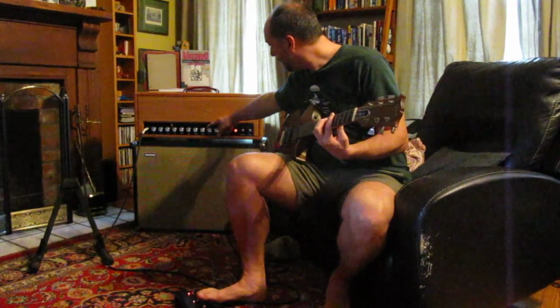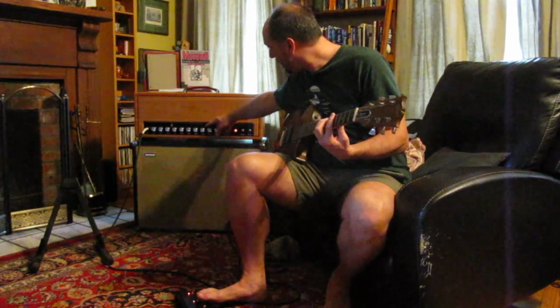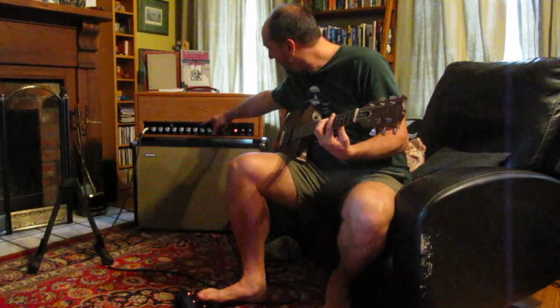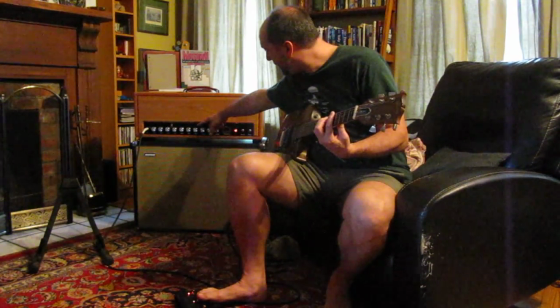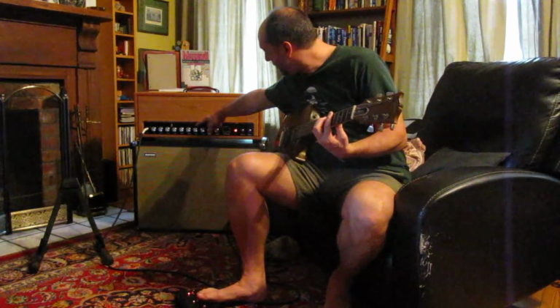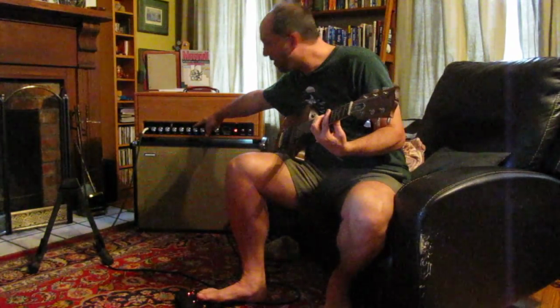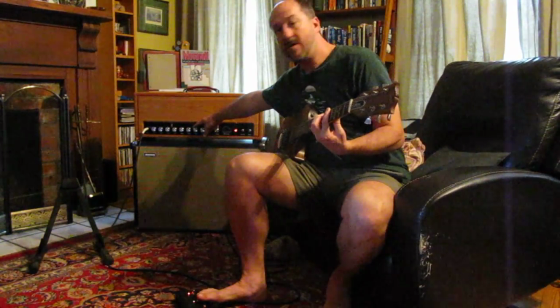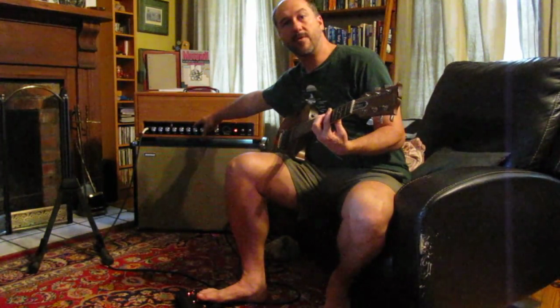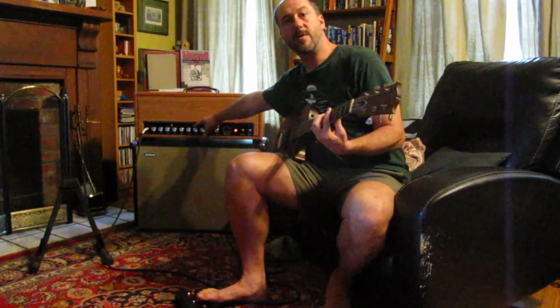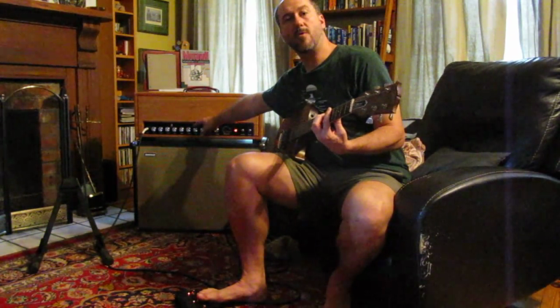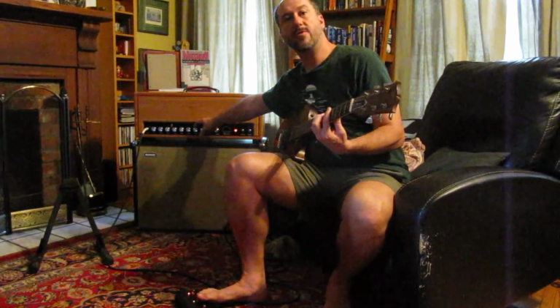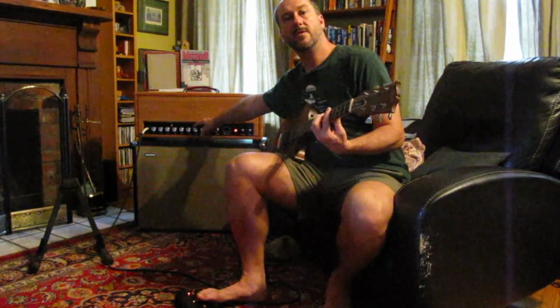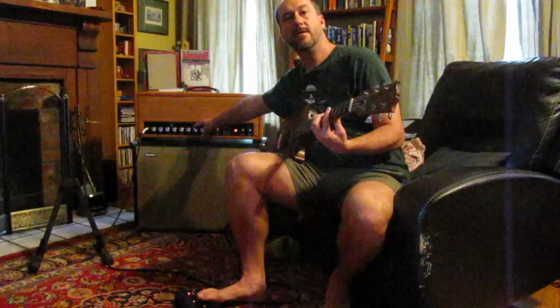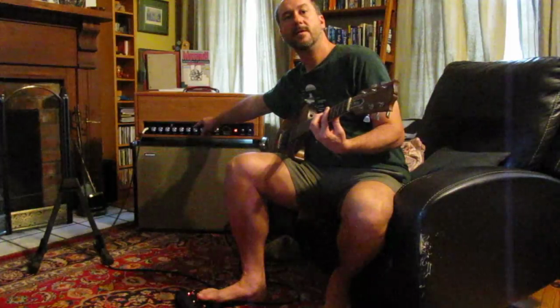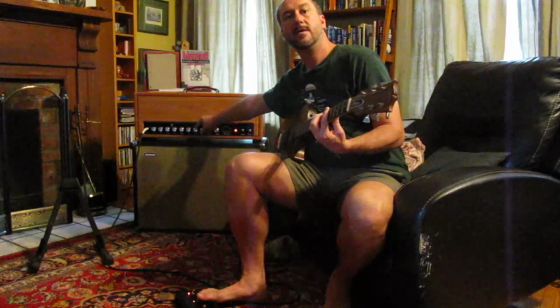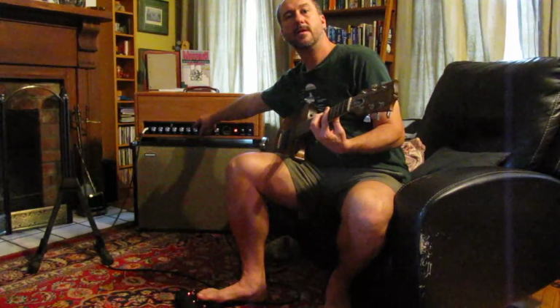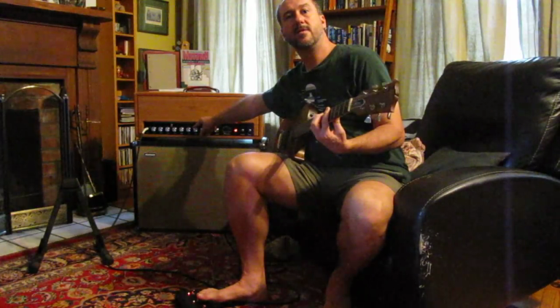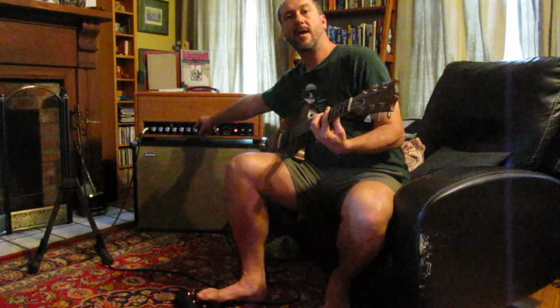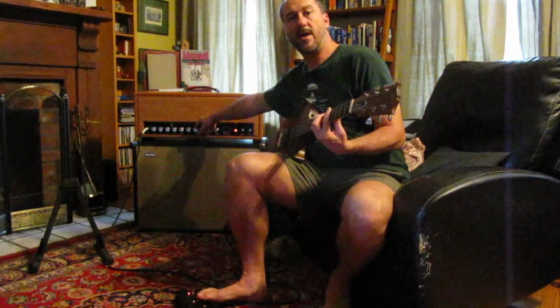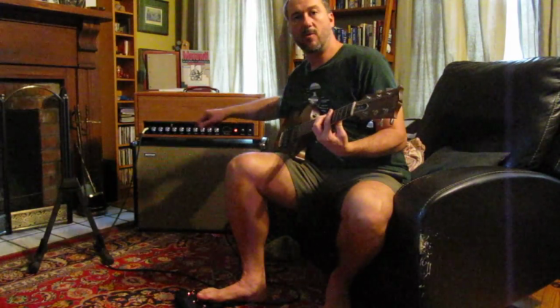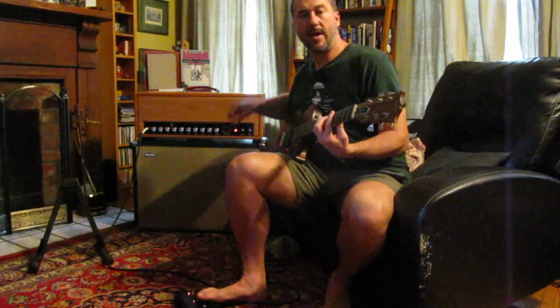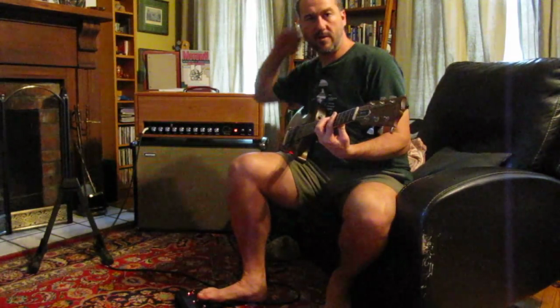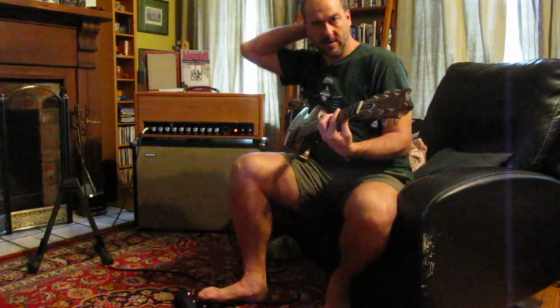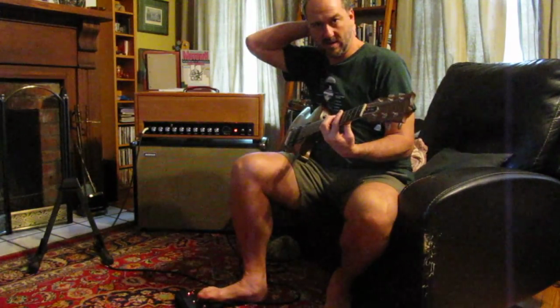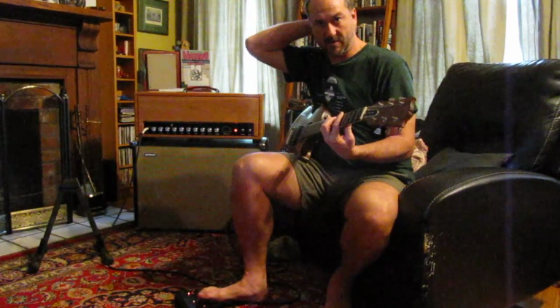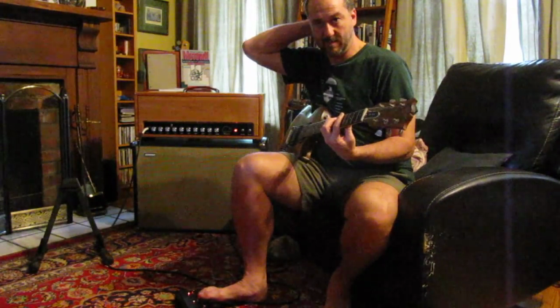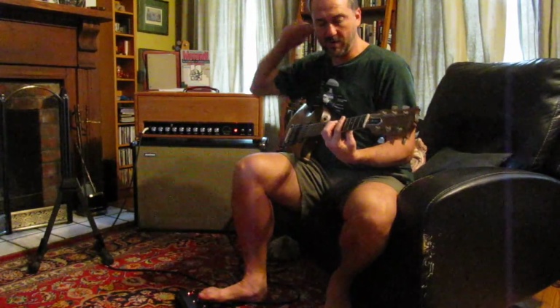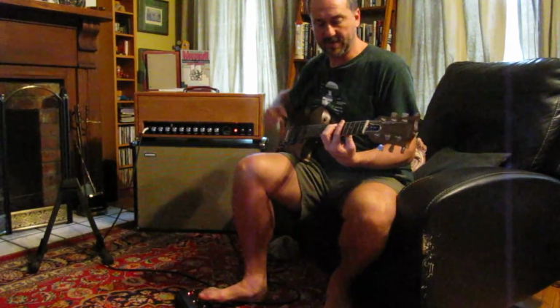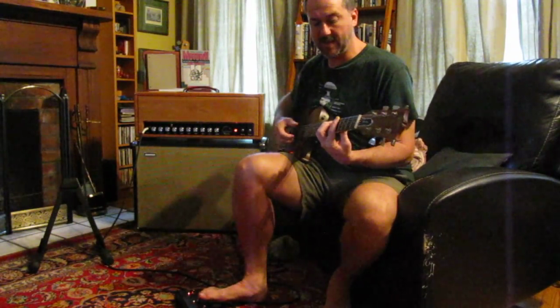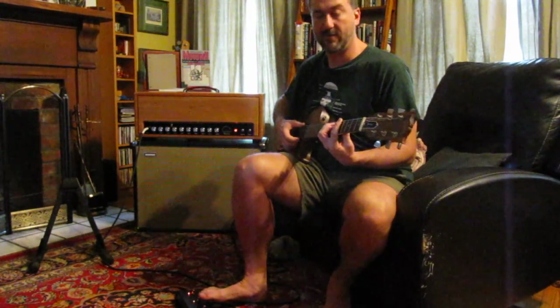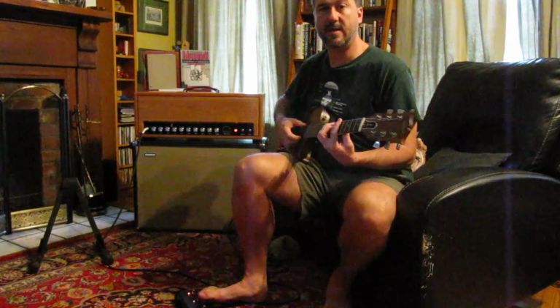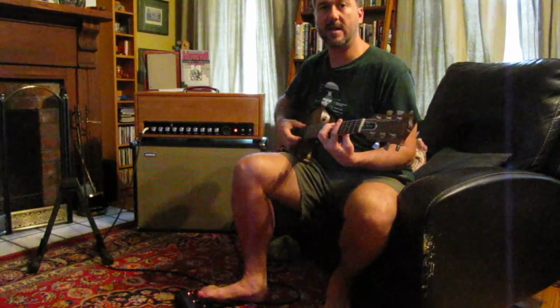Now we have the depth here at about 3 quarters. Let's dial that all the way in. You can see how deep and pulsating that really can get.